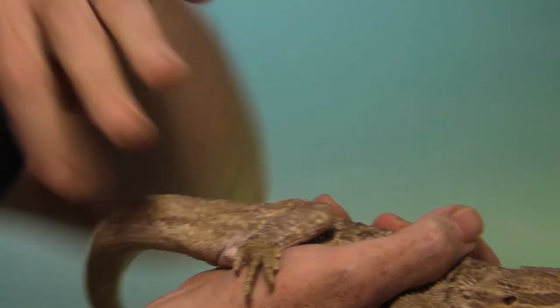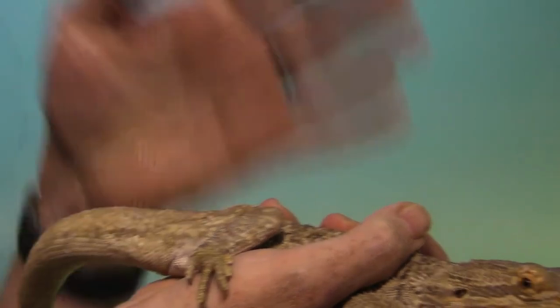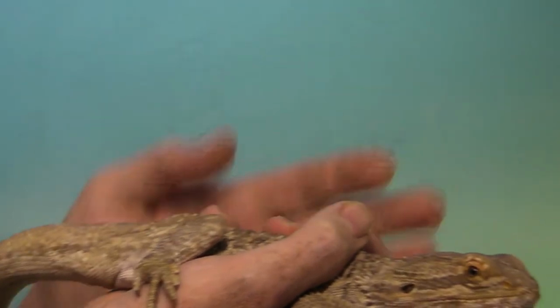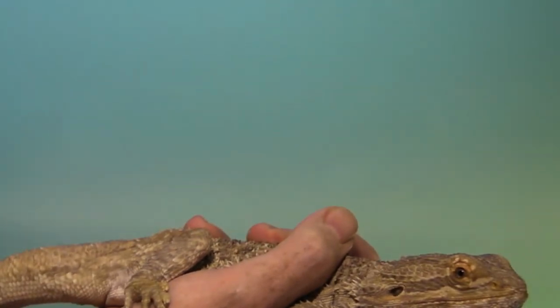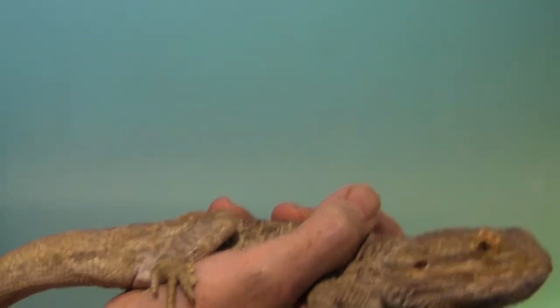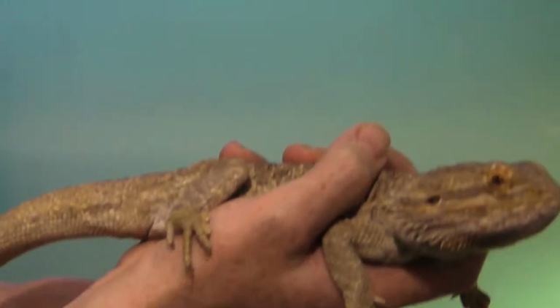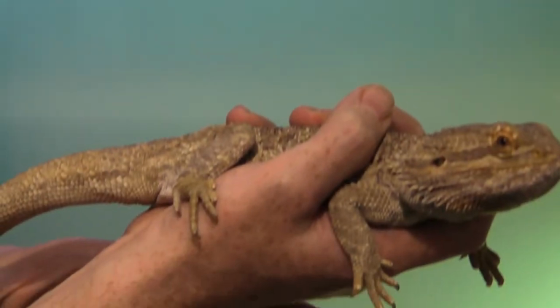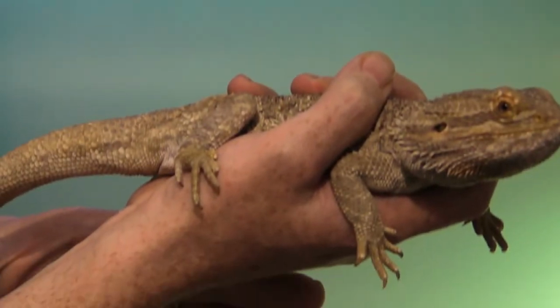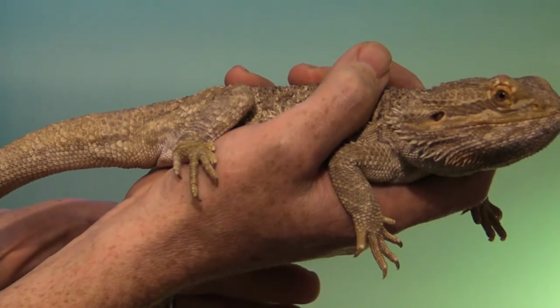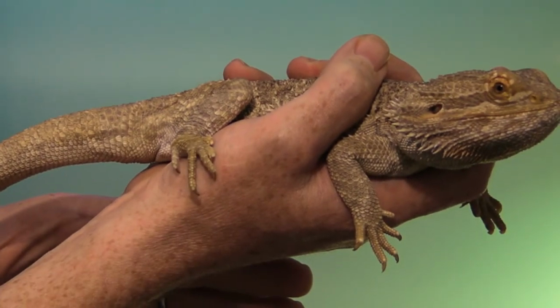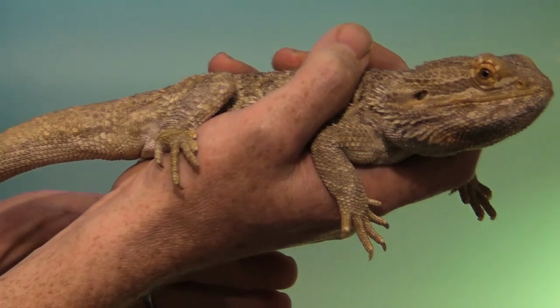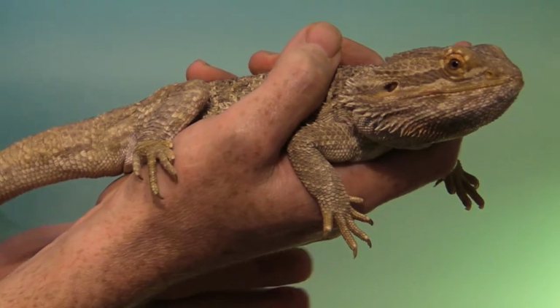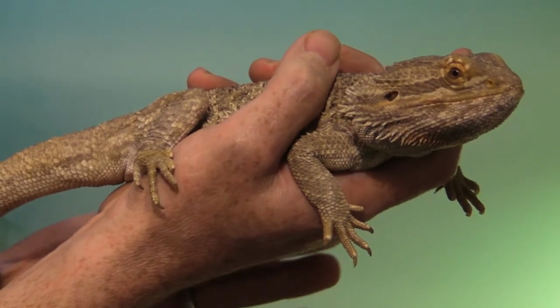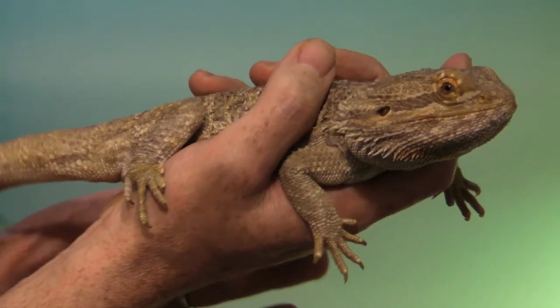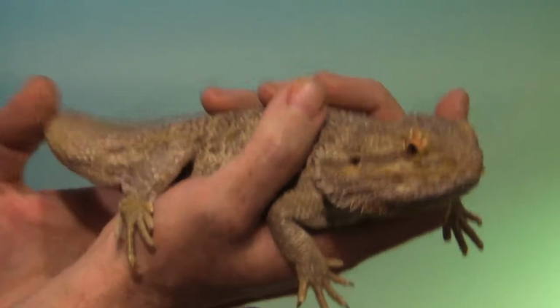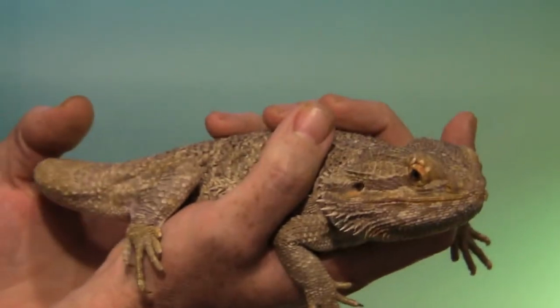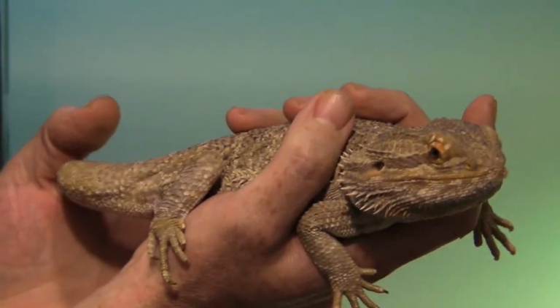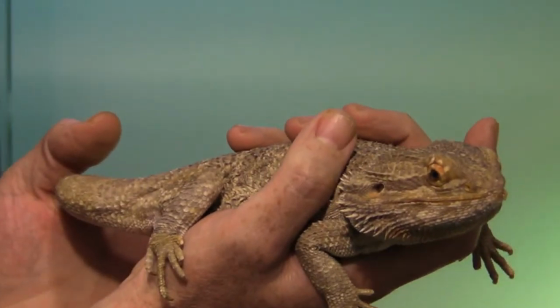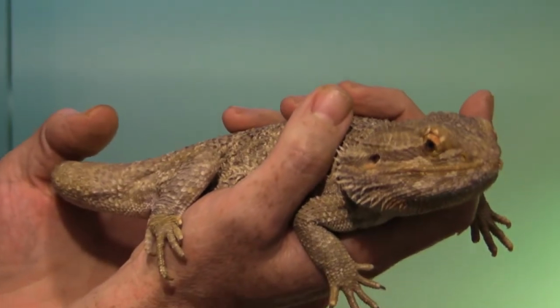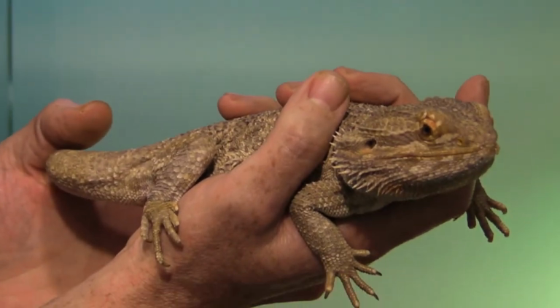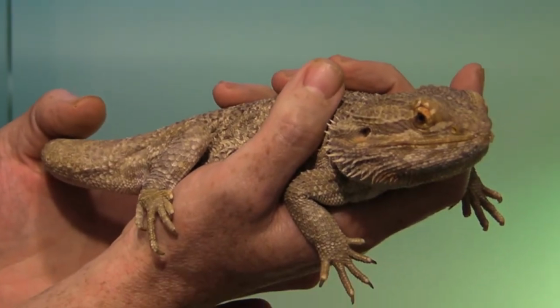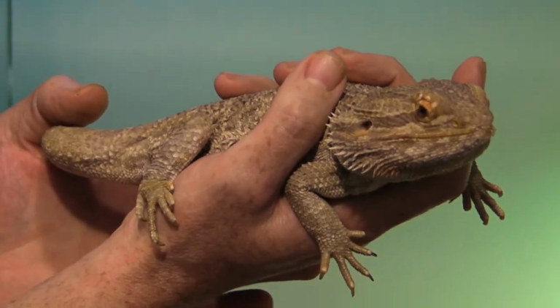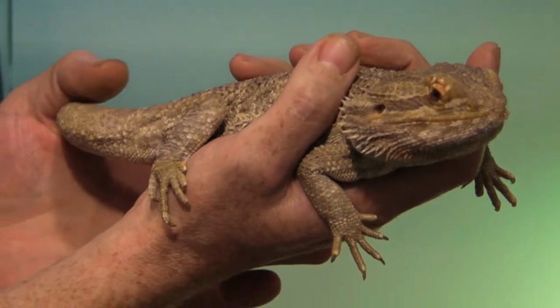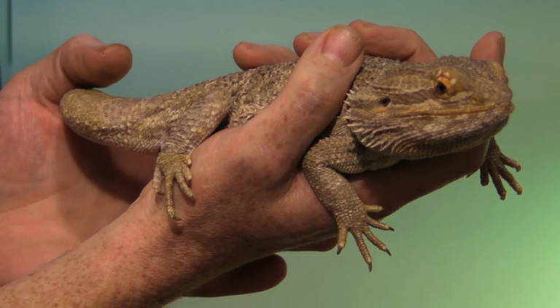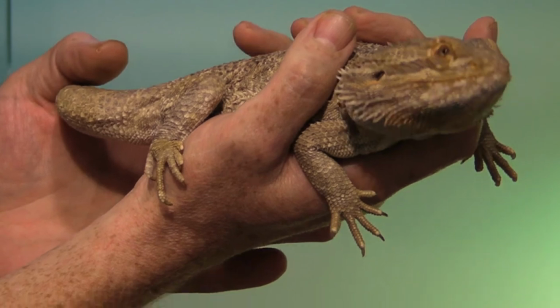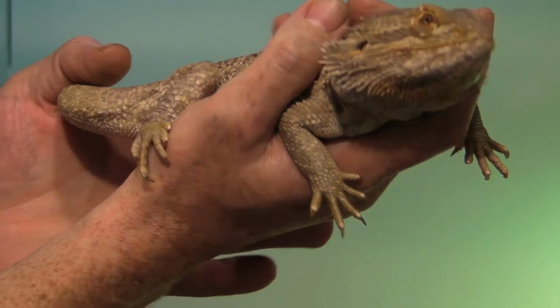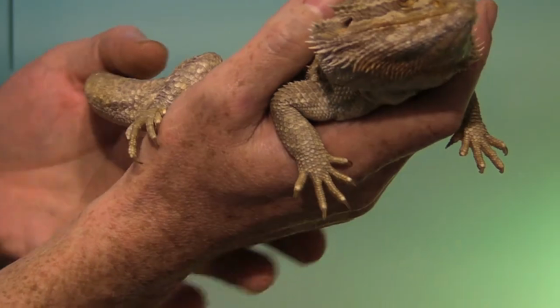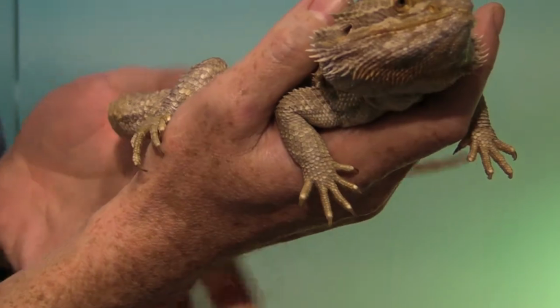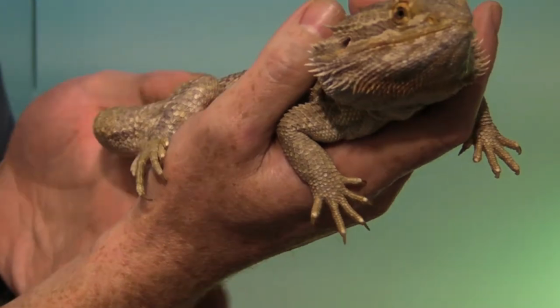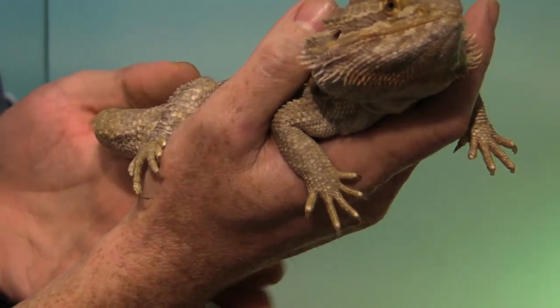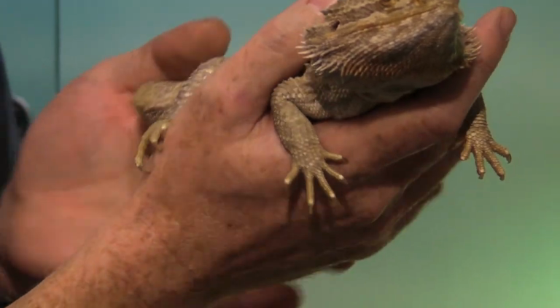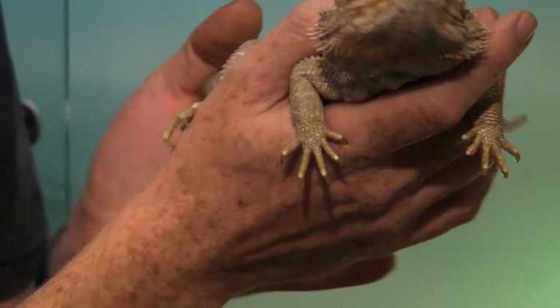It can take a bit of practice to find these veins, particularly in smaller species, as the veins themselves are very, very small.